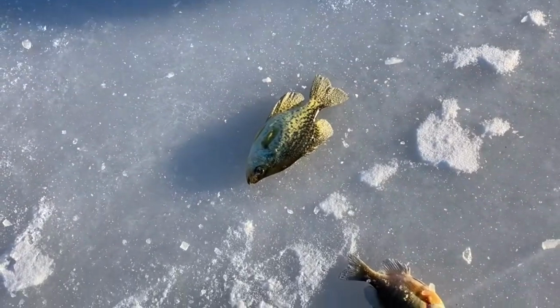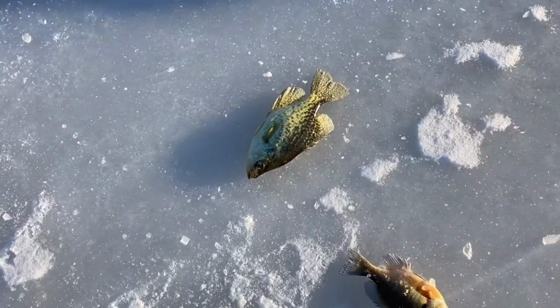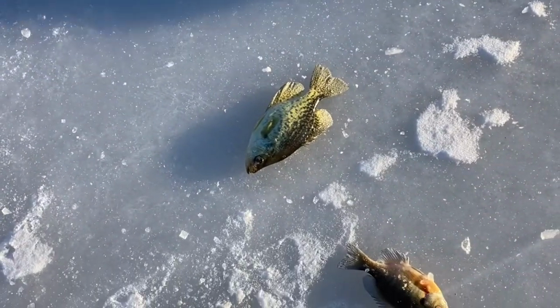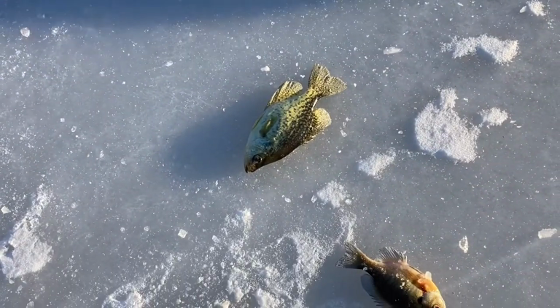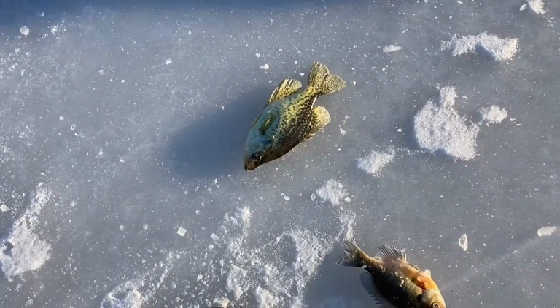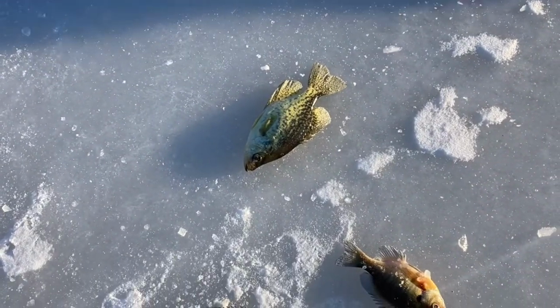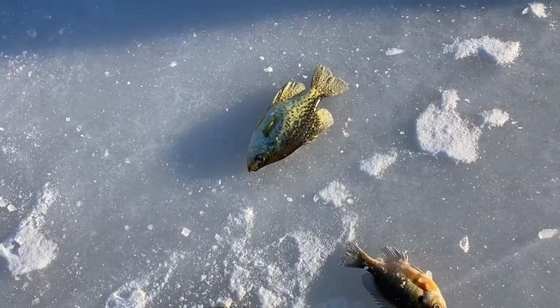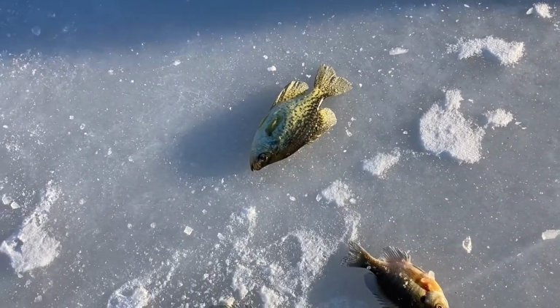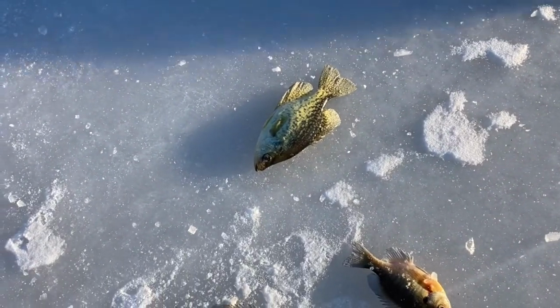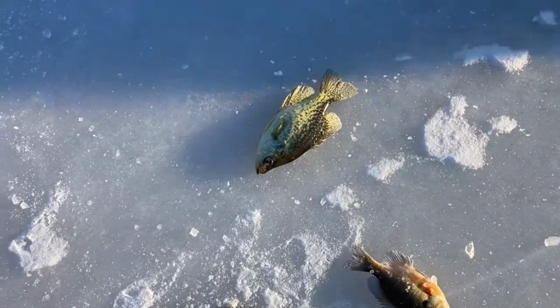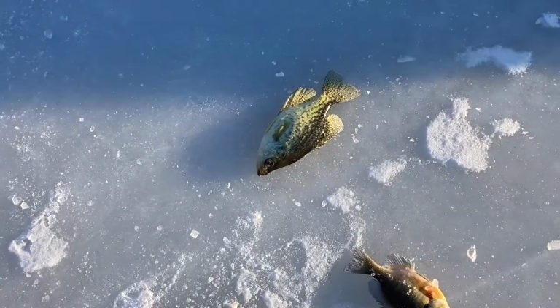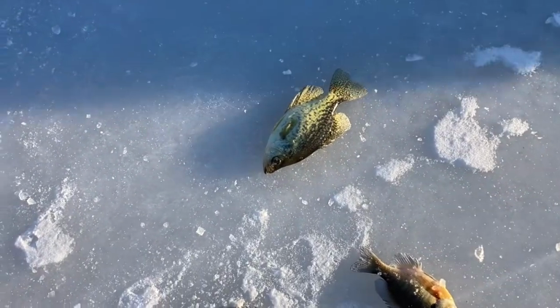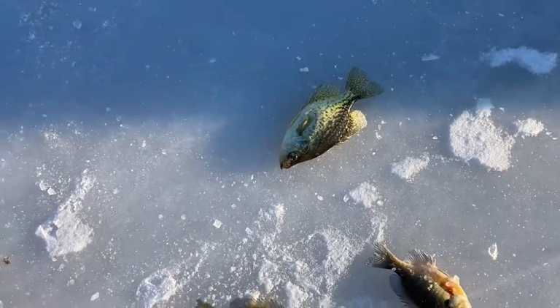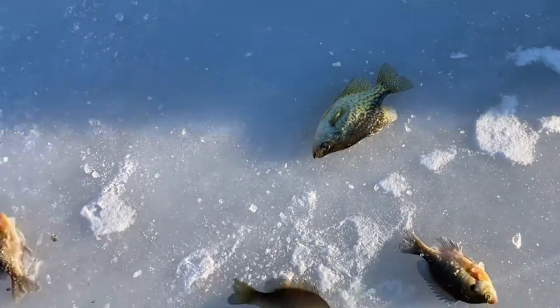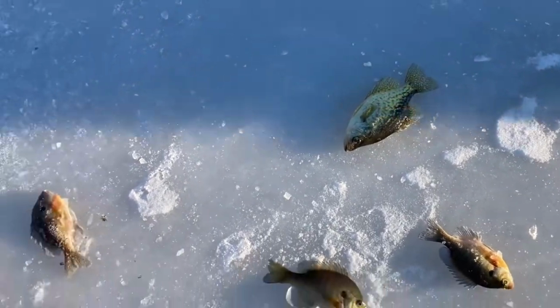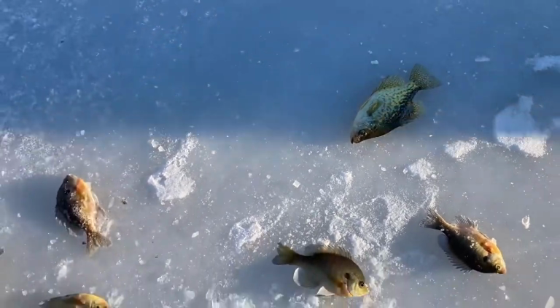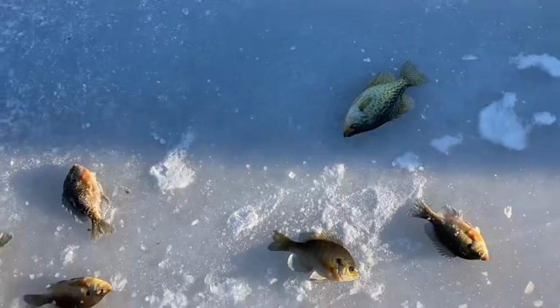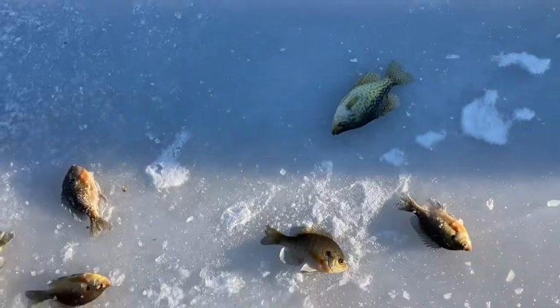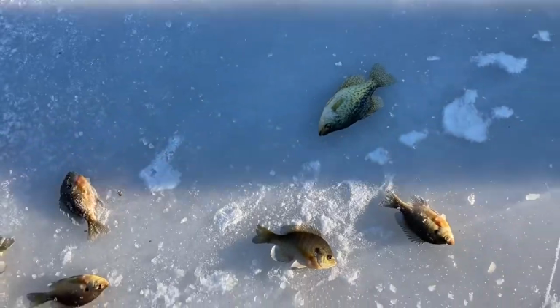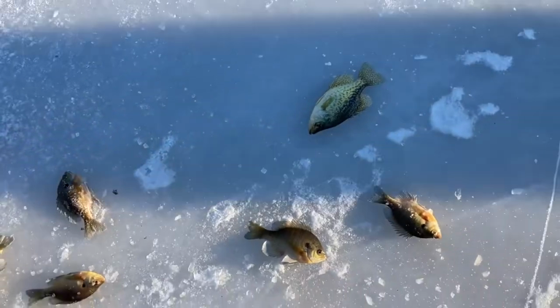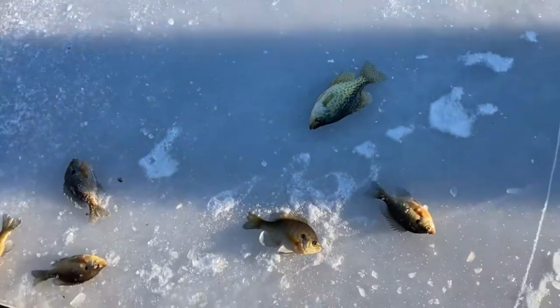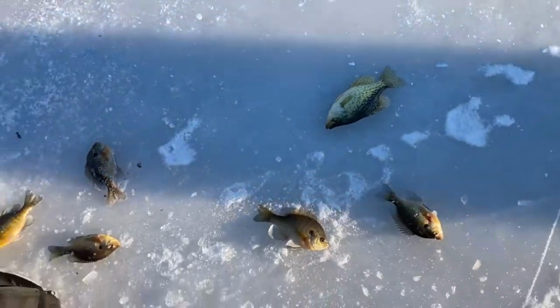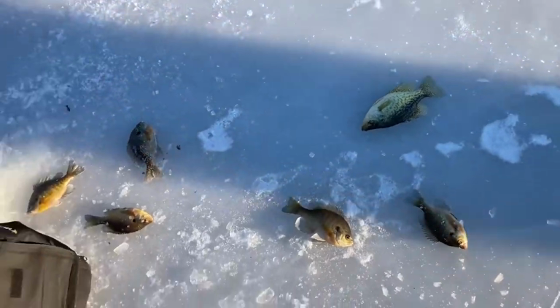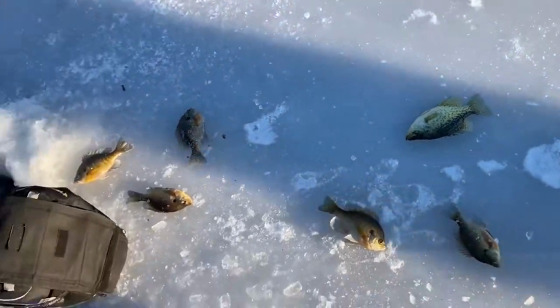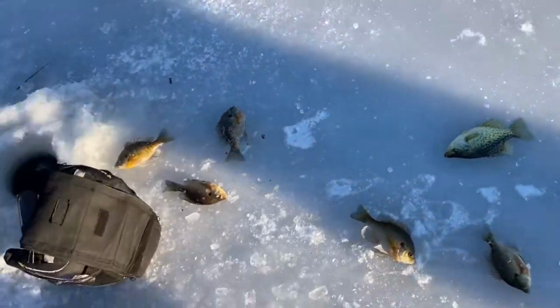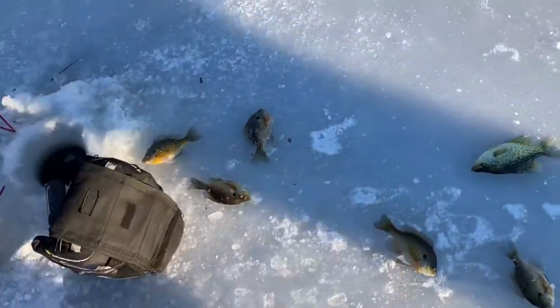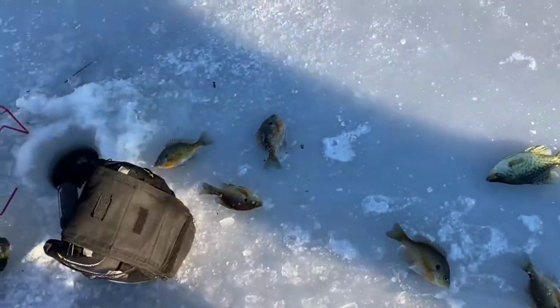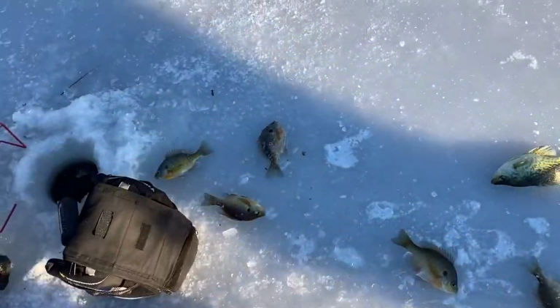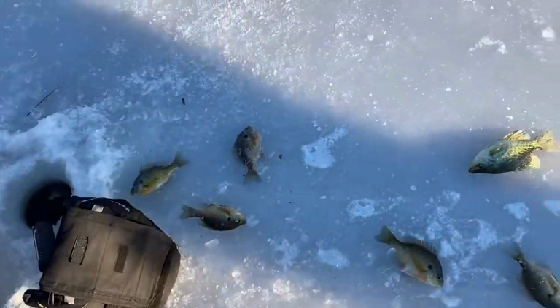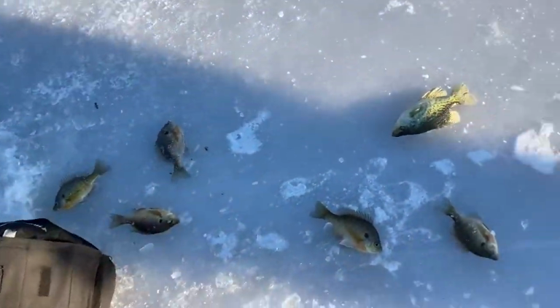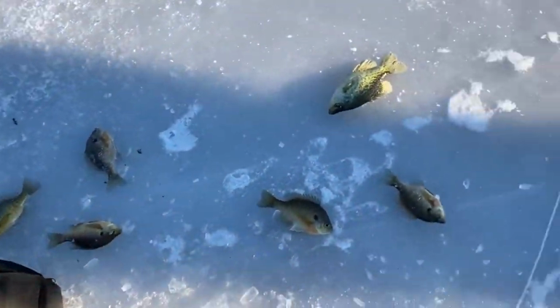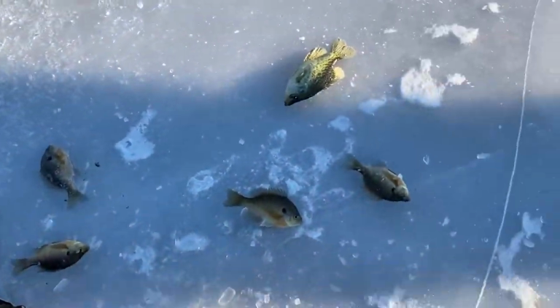Is that black crappie? Yeah, I thought I had one the other day but it was a white crappie.